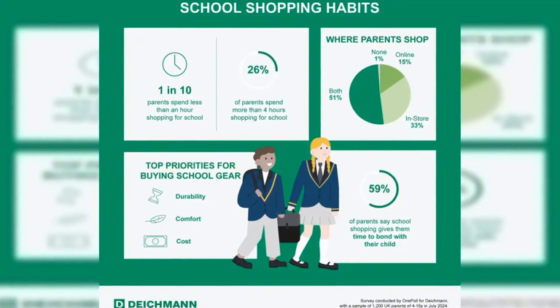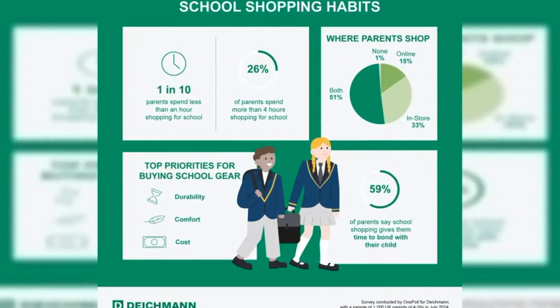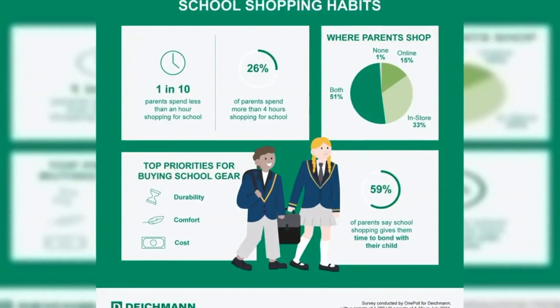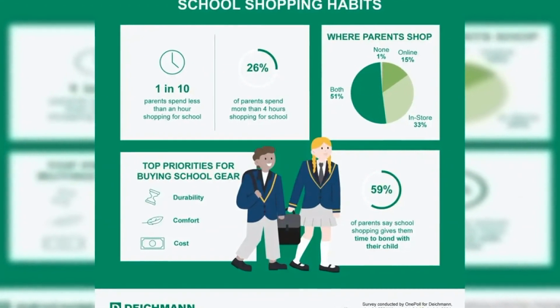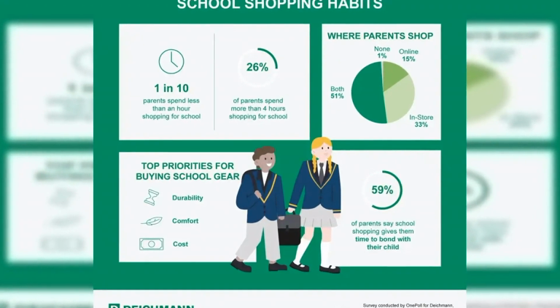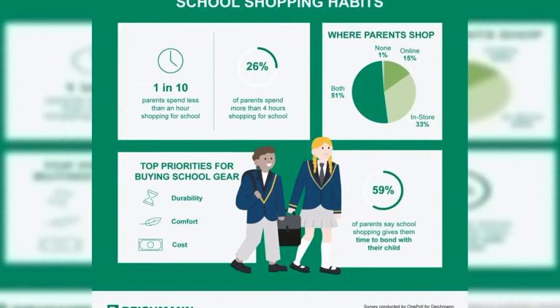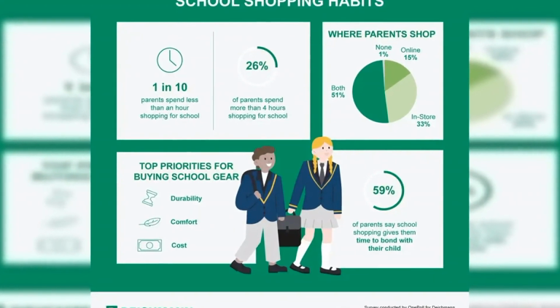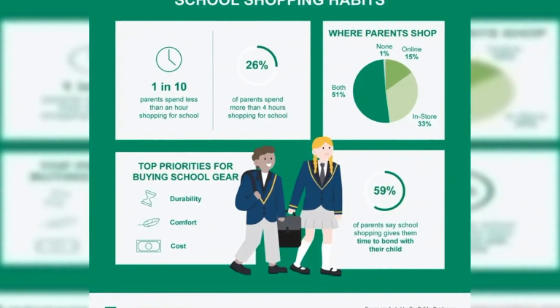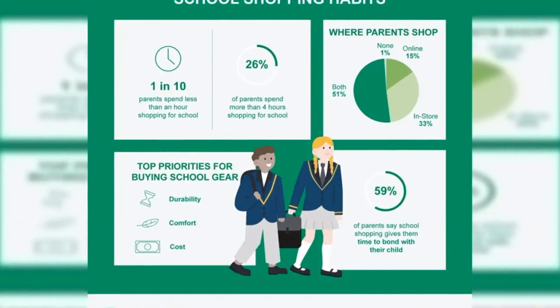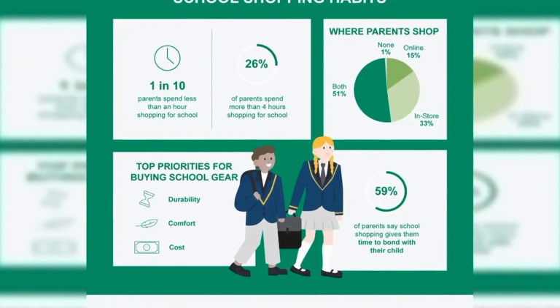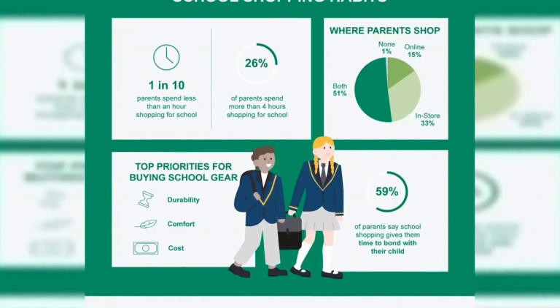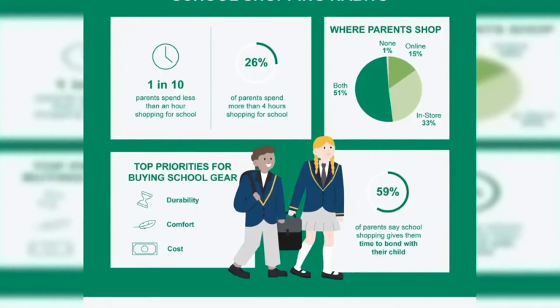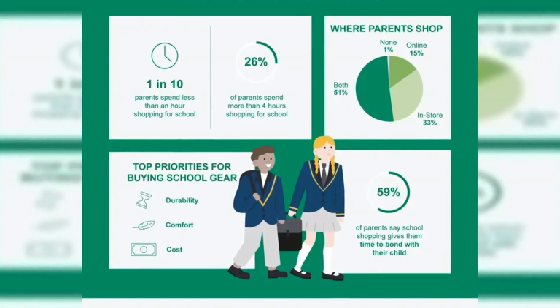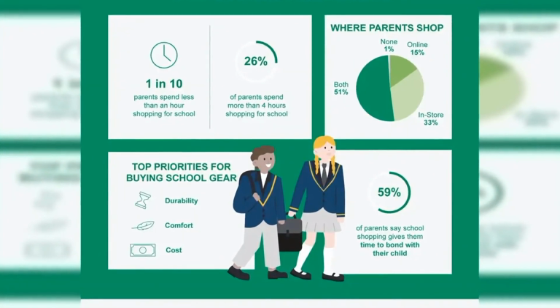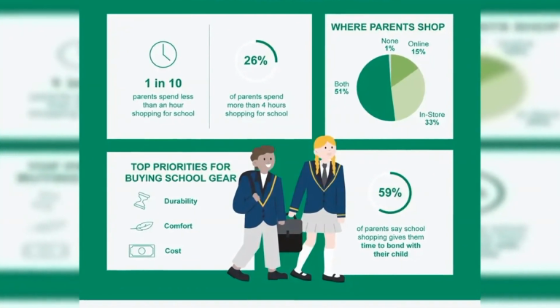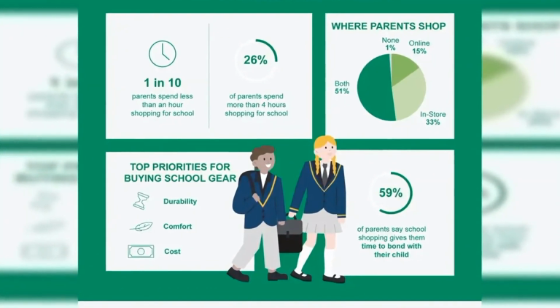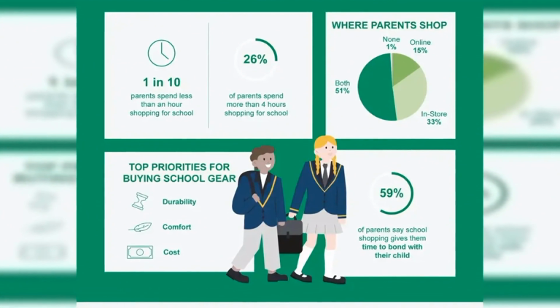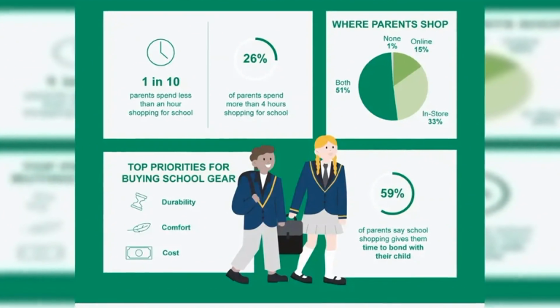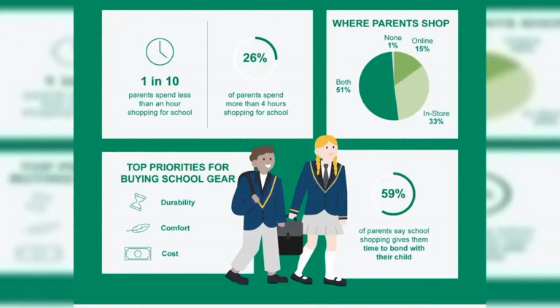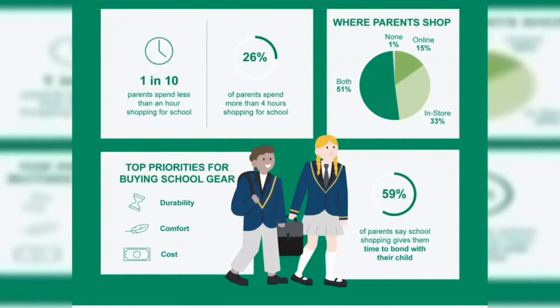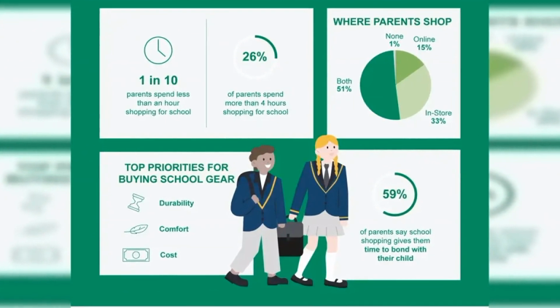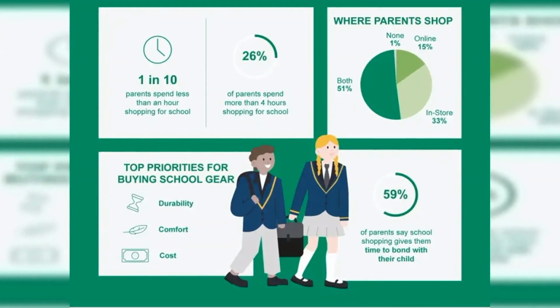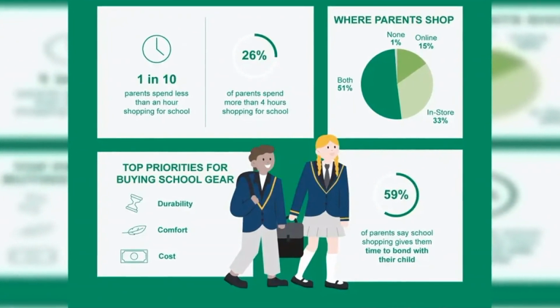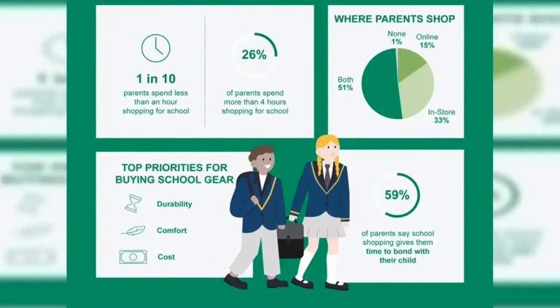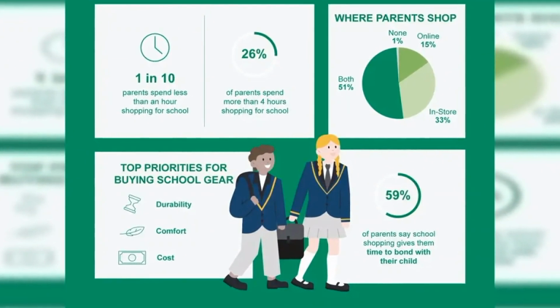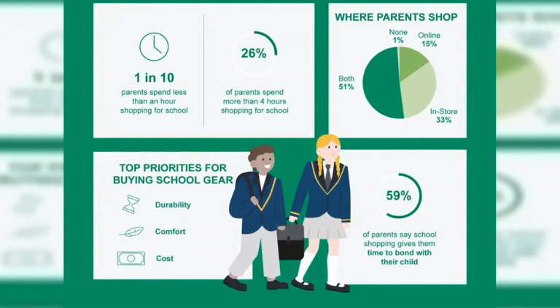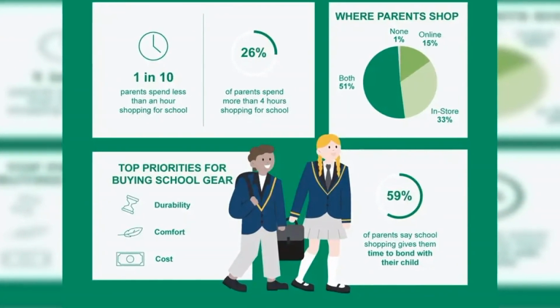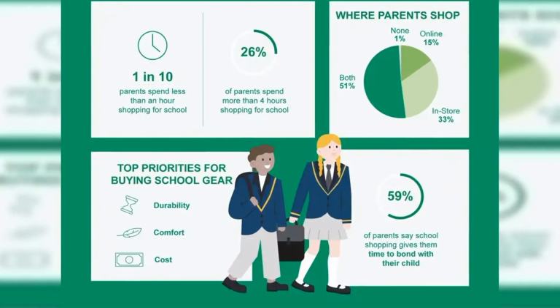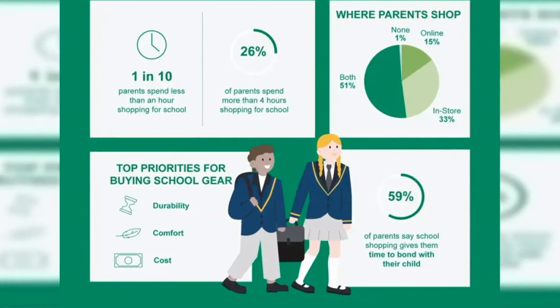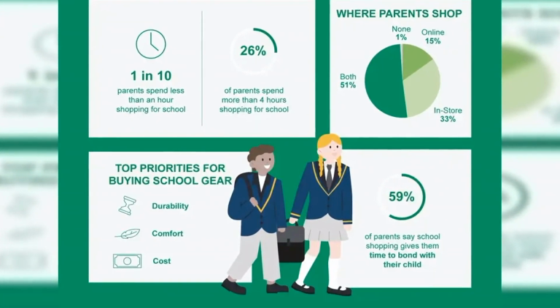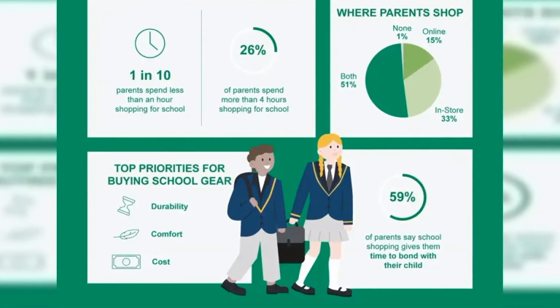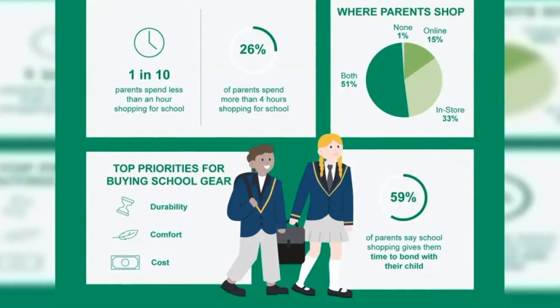Water bottles are the most commonly lost or broken items during the early school years, followed by pens and pencils, and clothing.